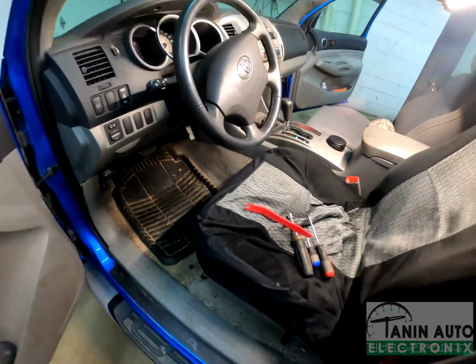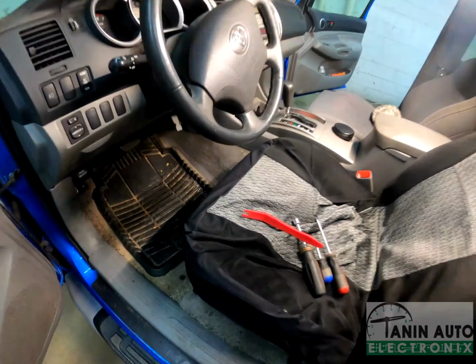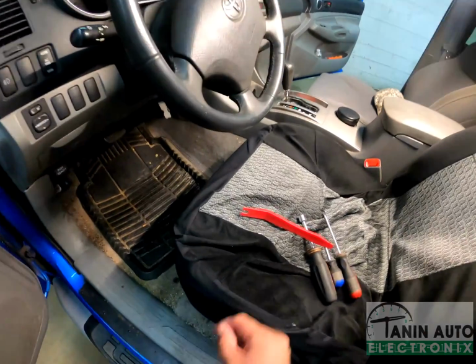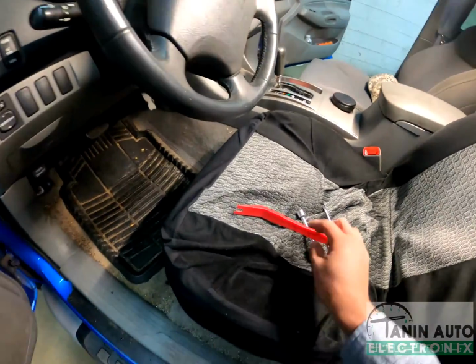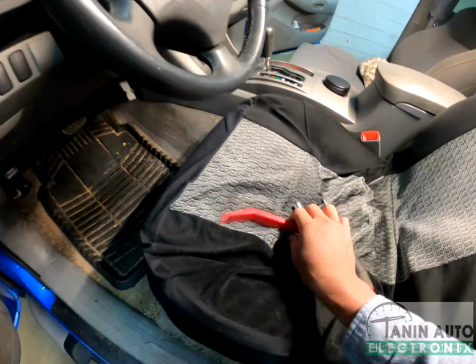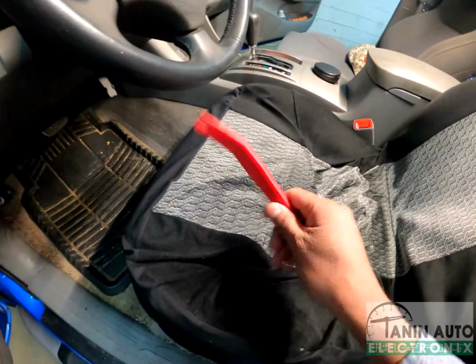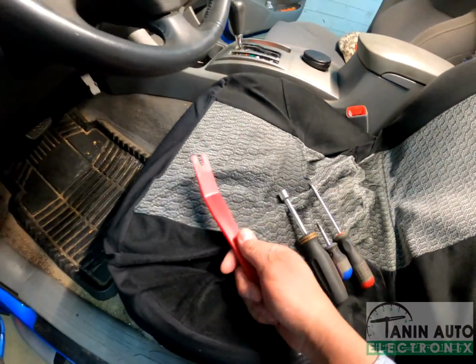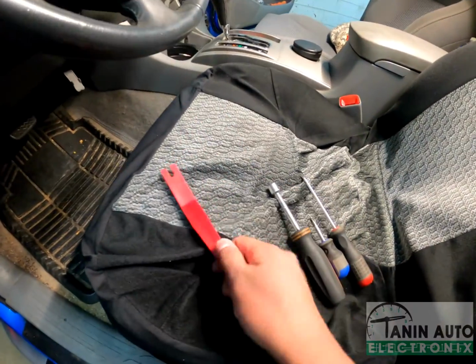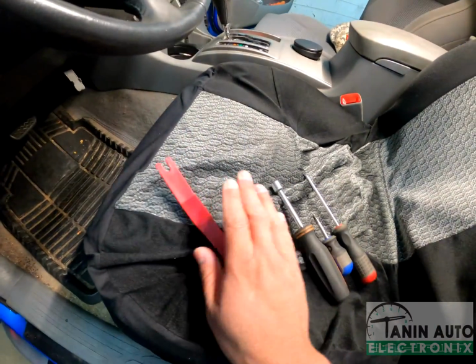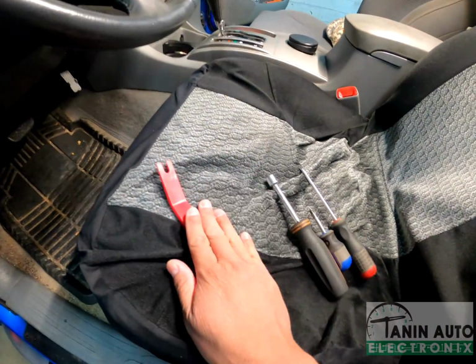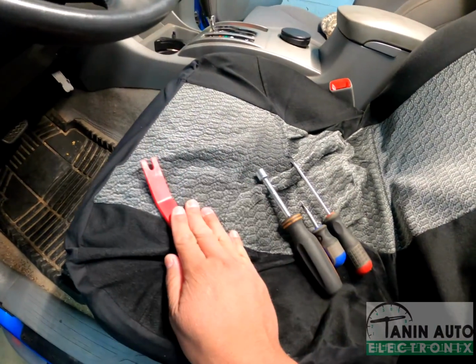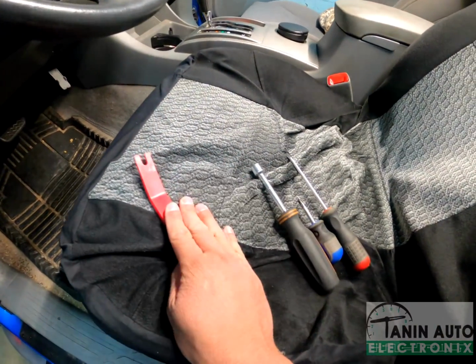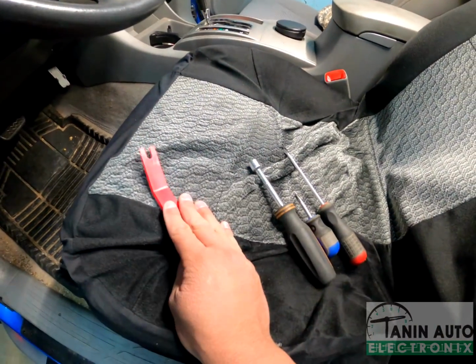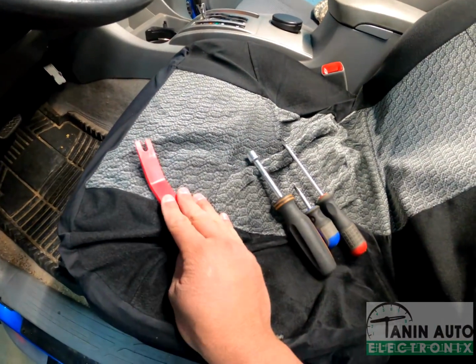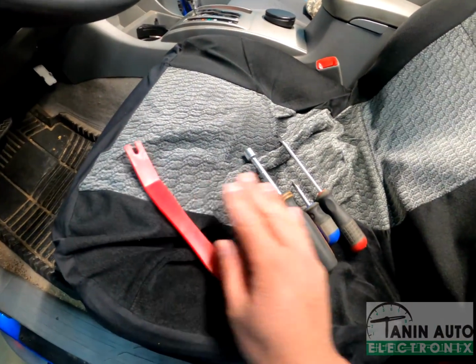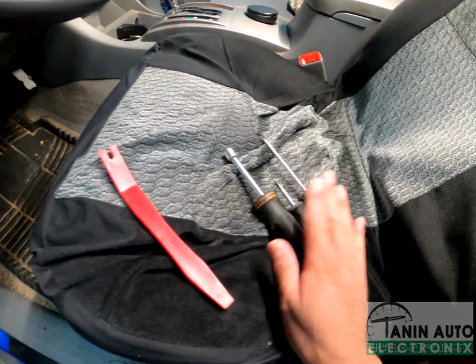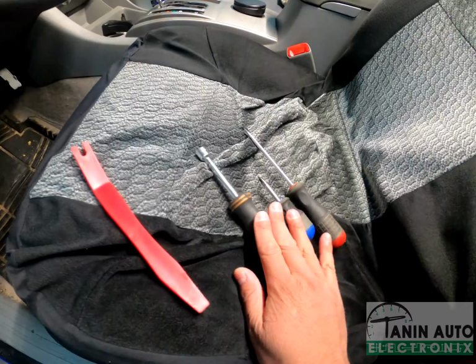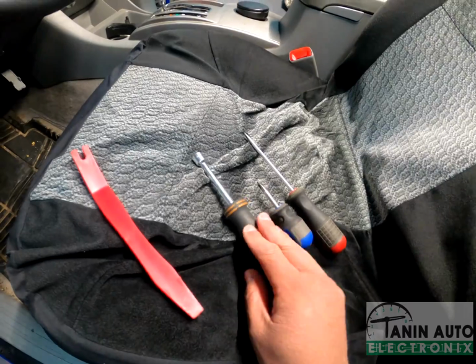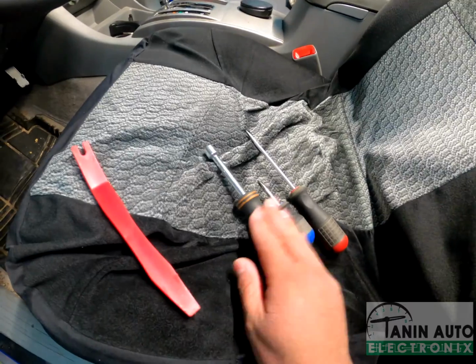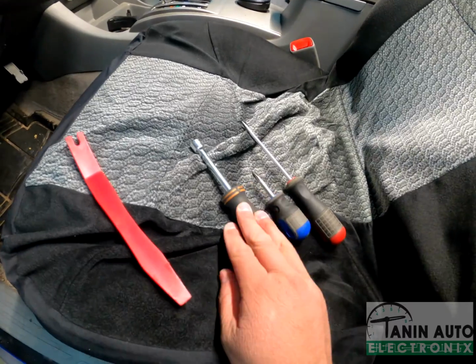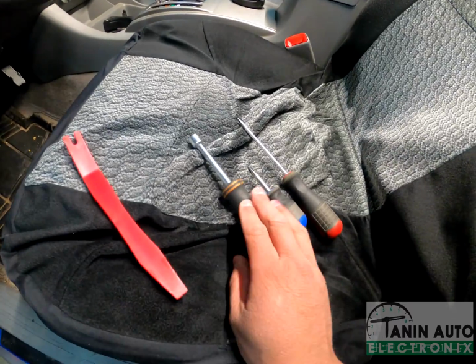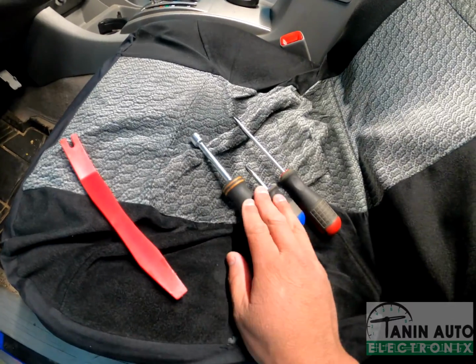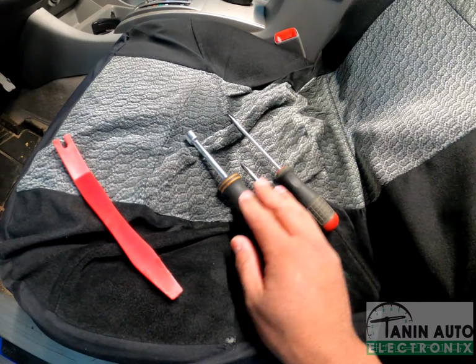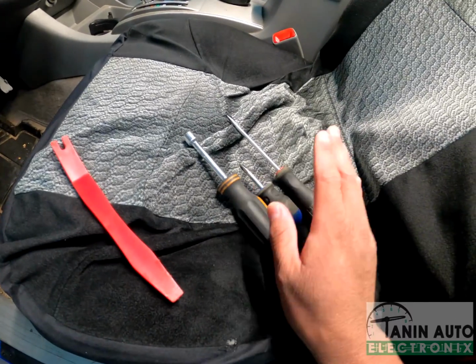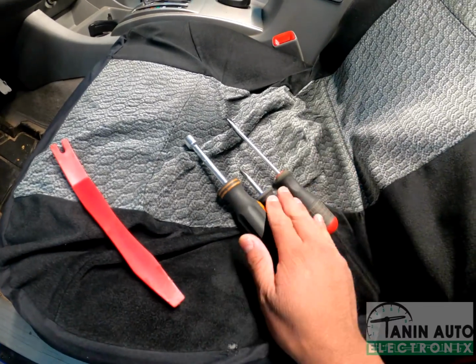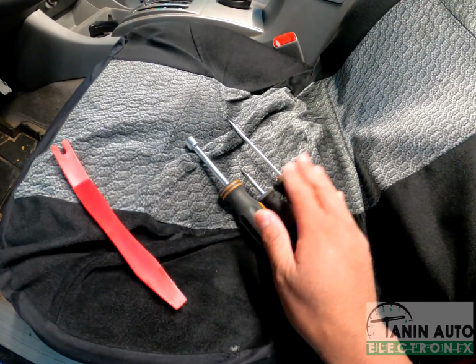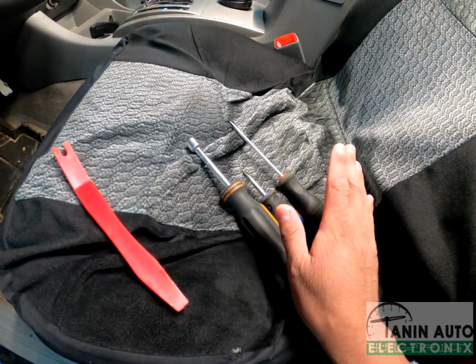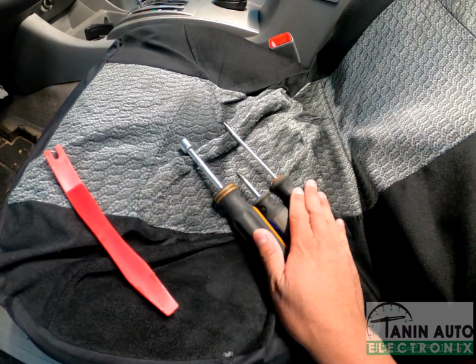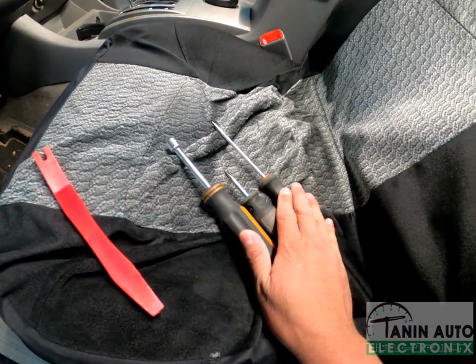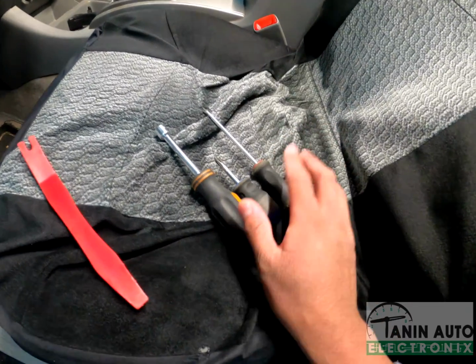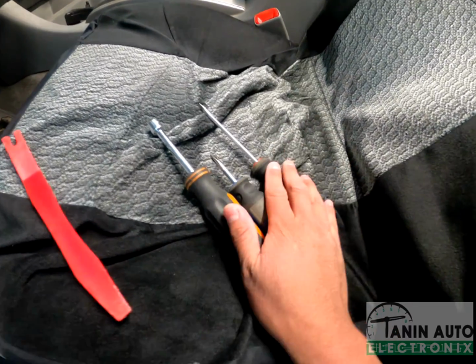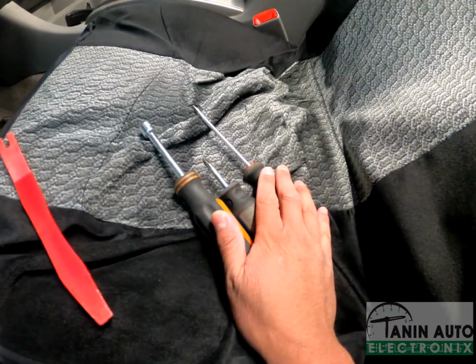Some tools you're going to need are a plastic trim removal tool such as this one, a 10mm nut driver, and a Phillips and flathead screwdriver.